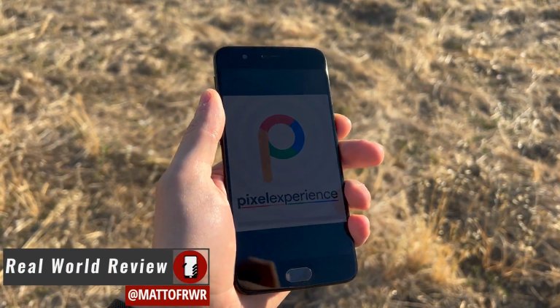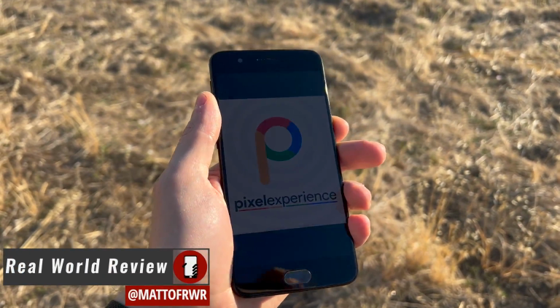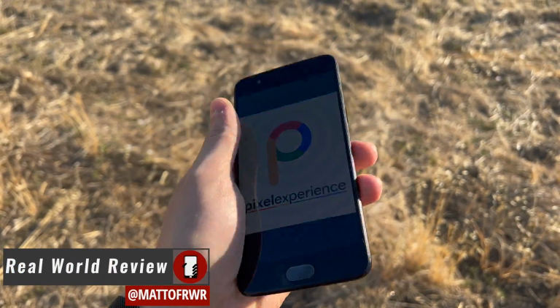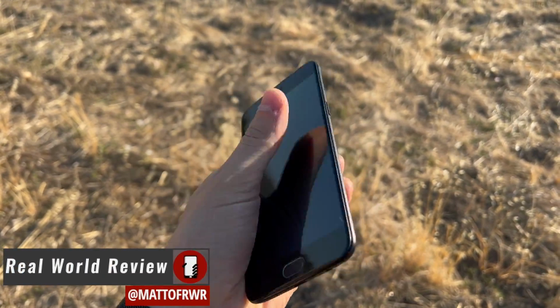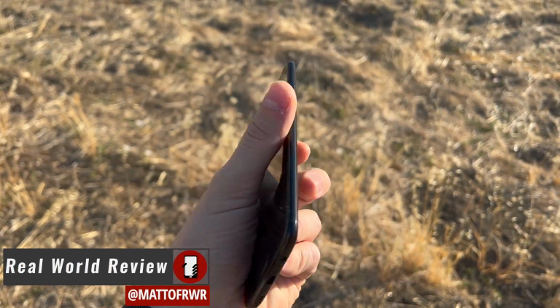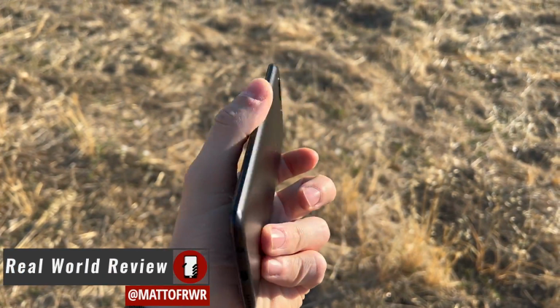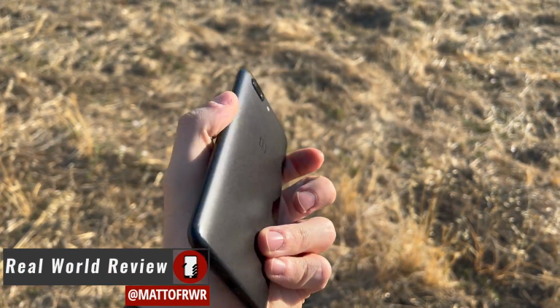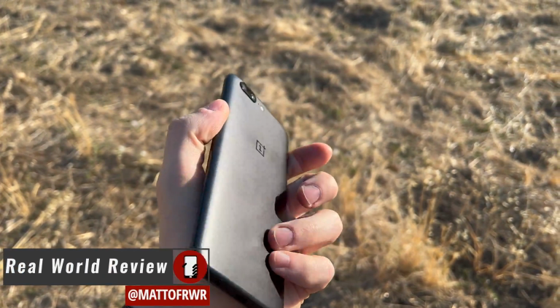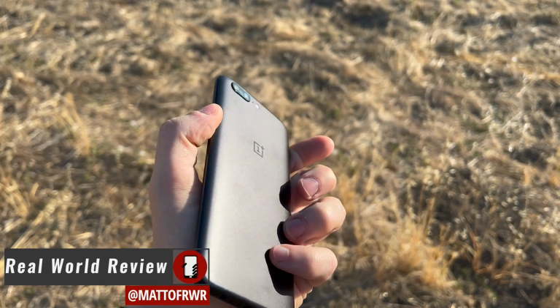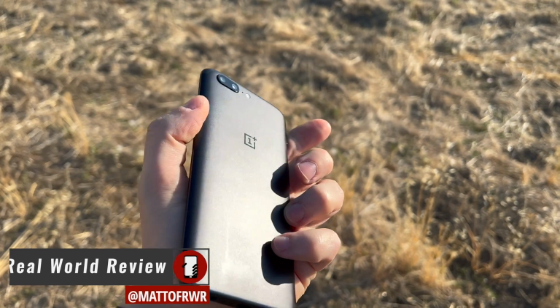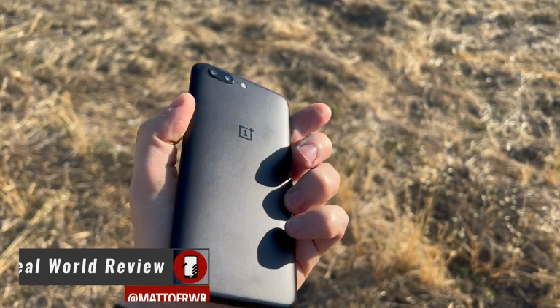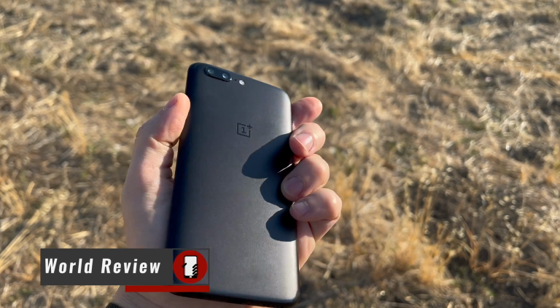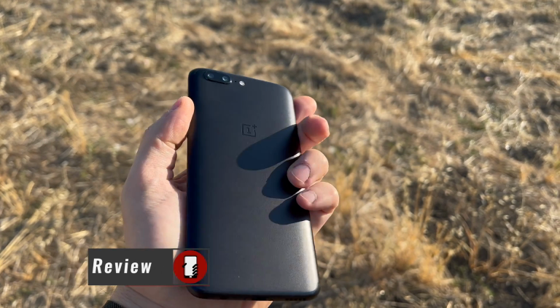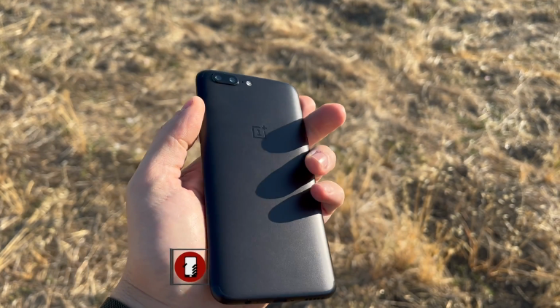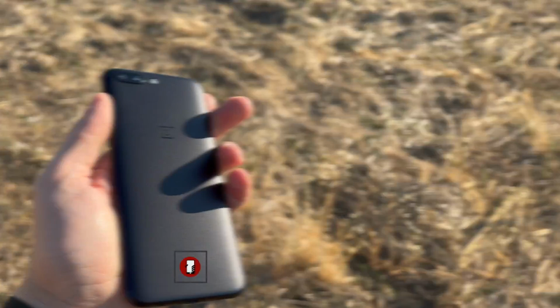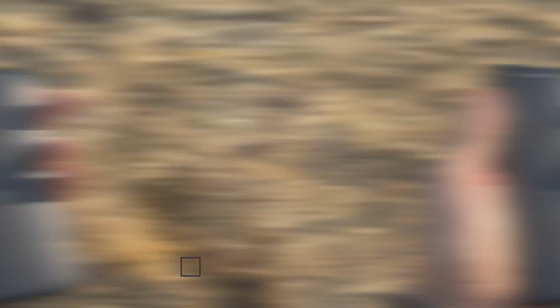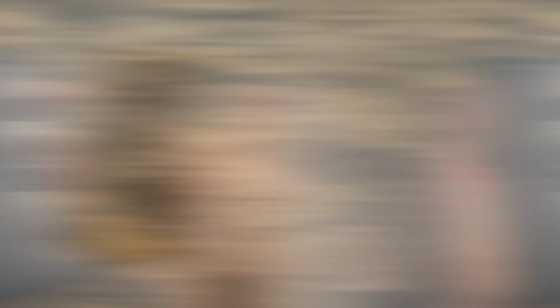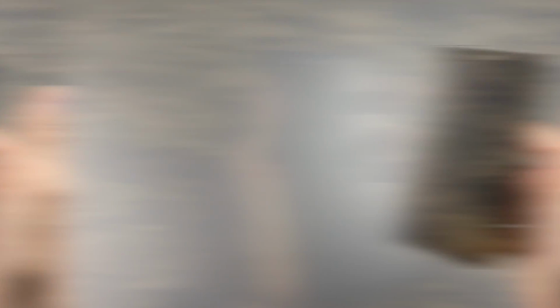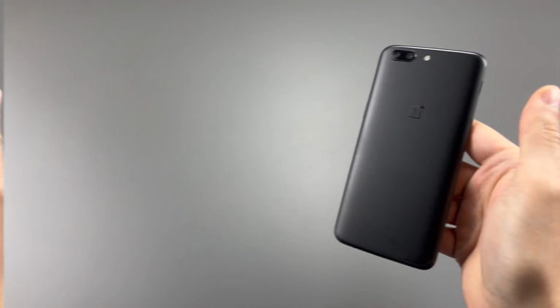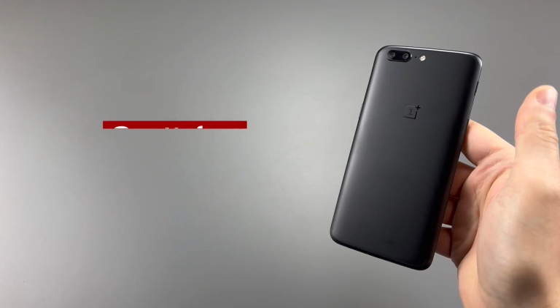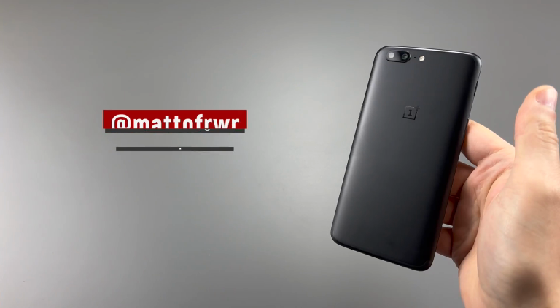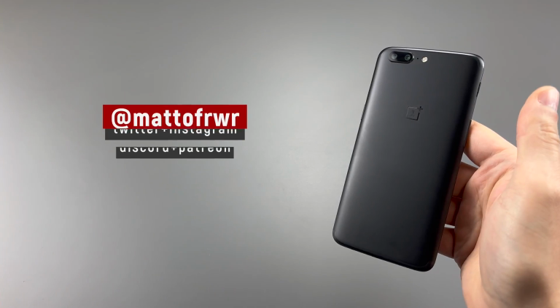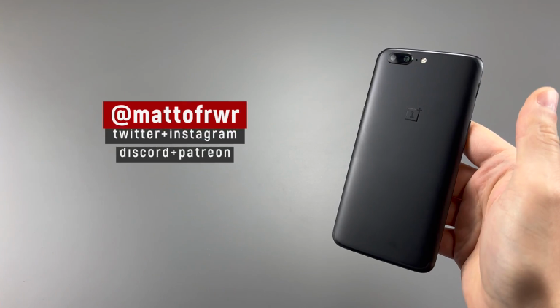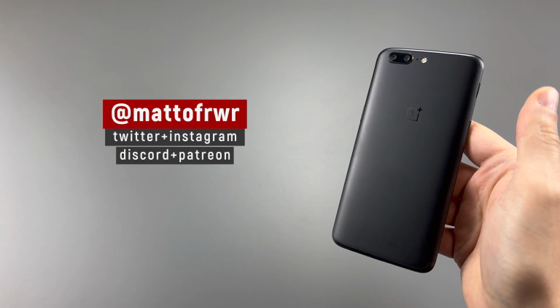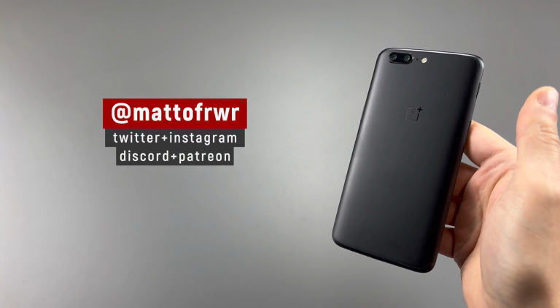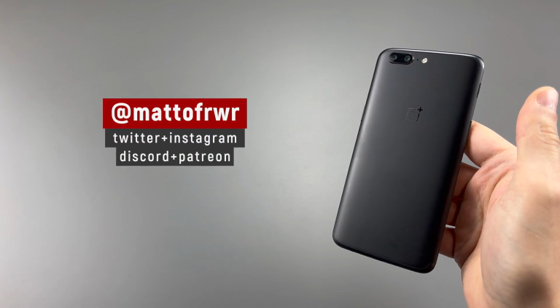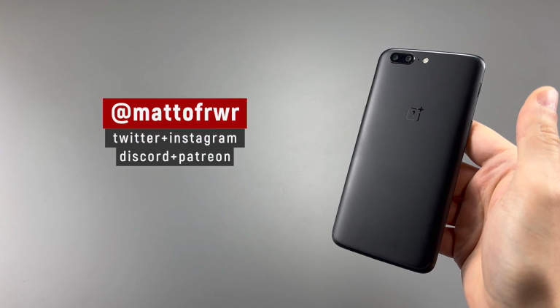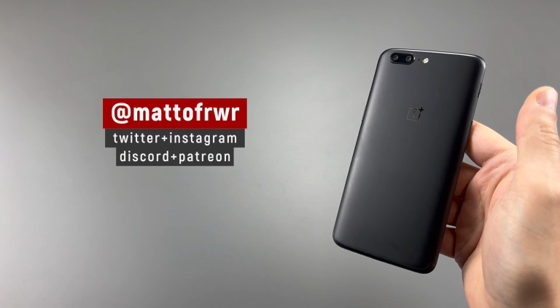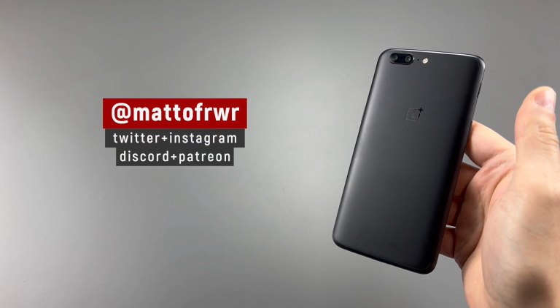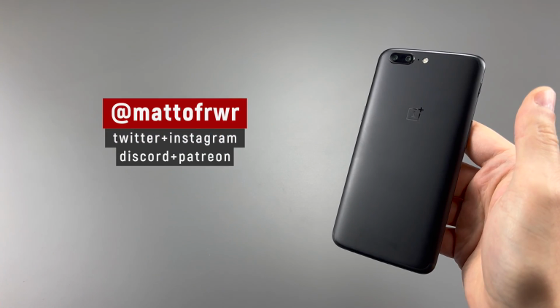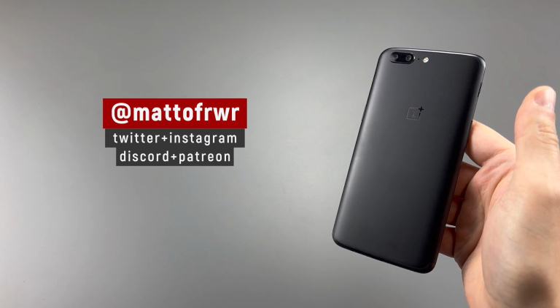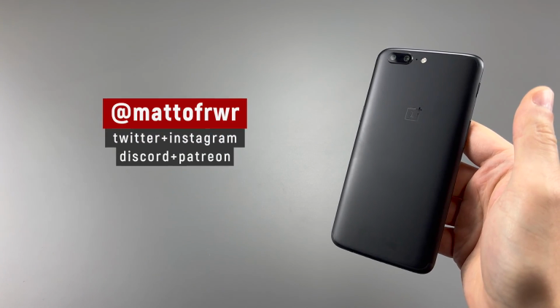Hello everyone, this is Matt from Real World Review. Socials are listed here, so let's get started.